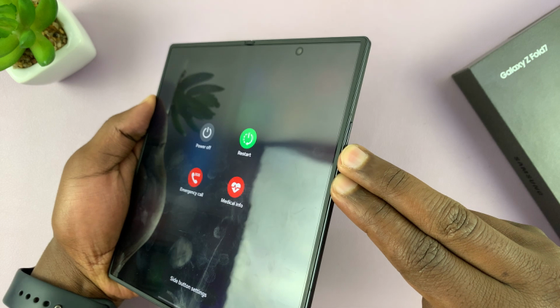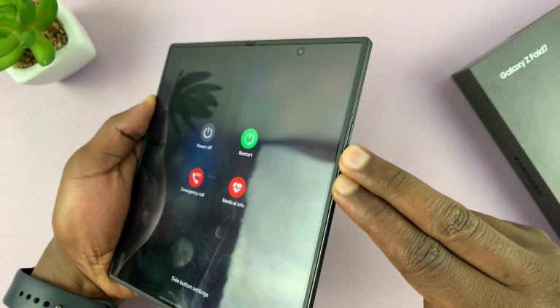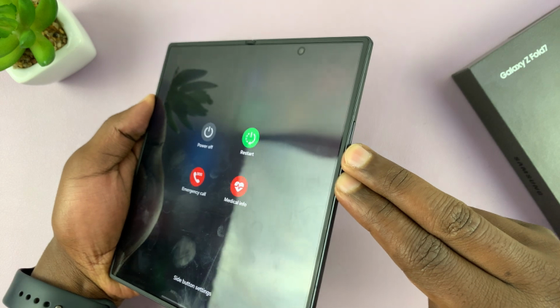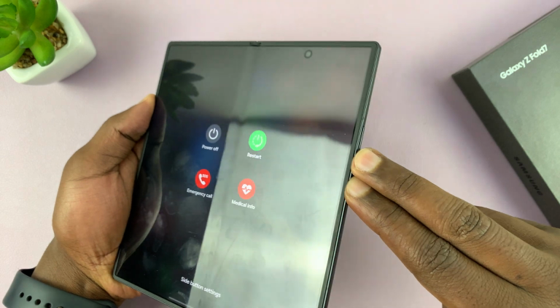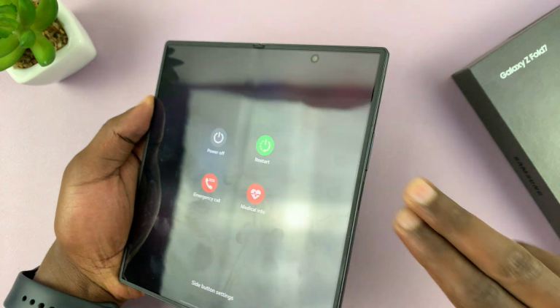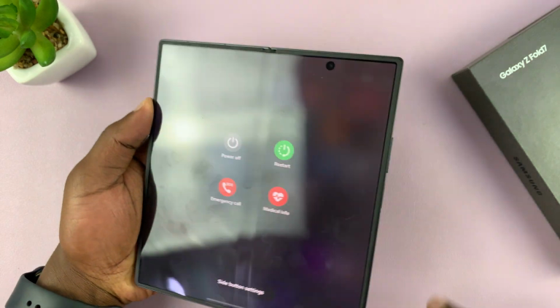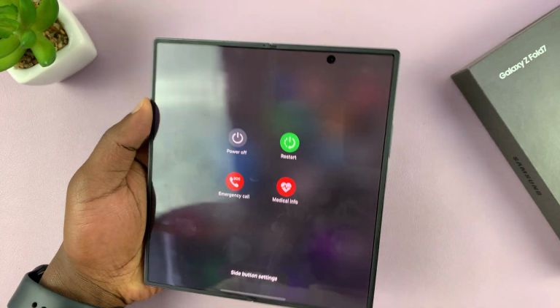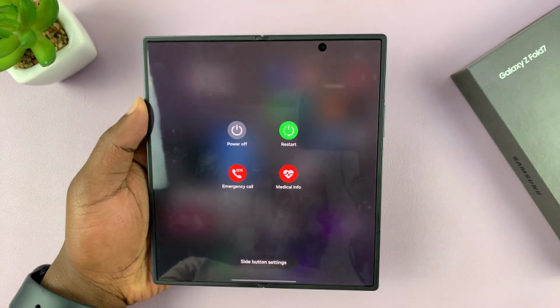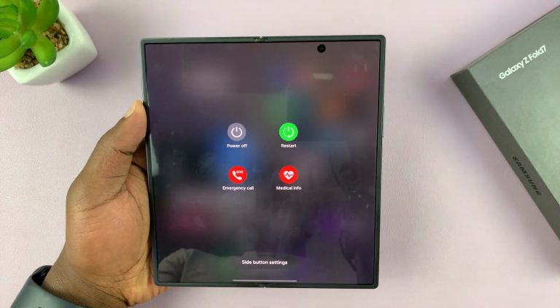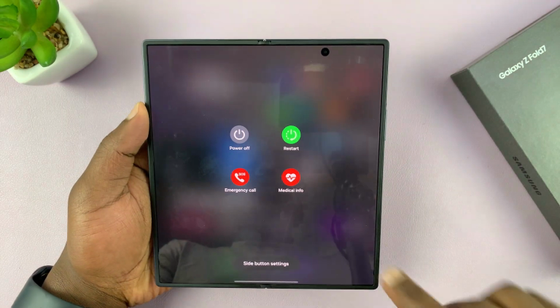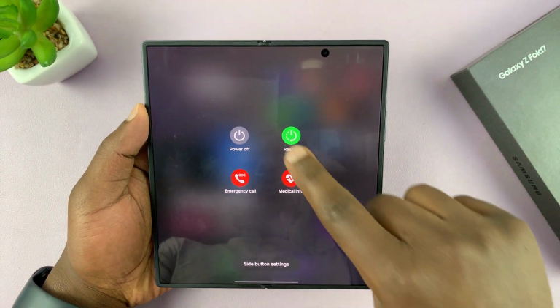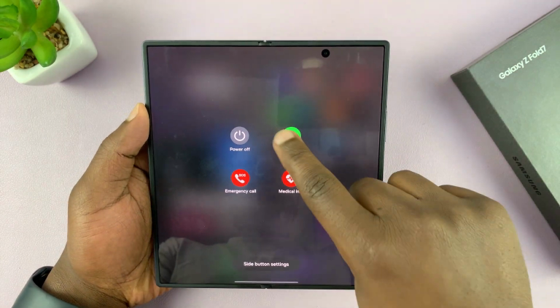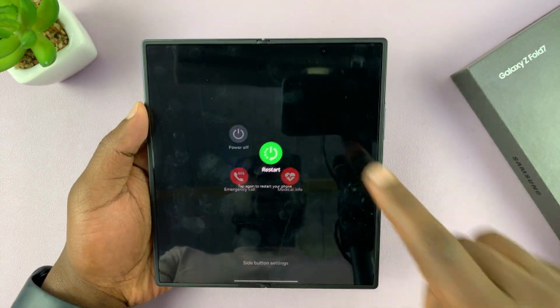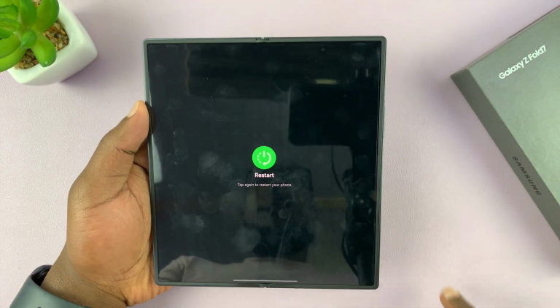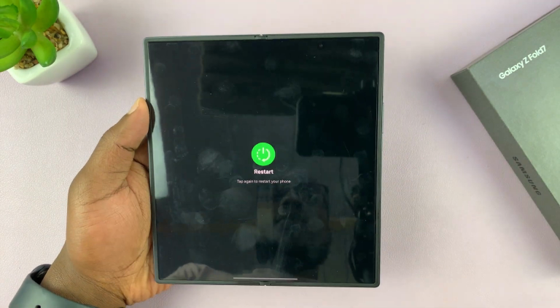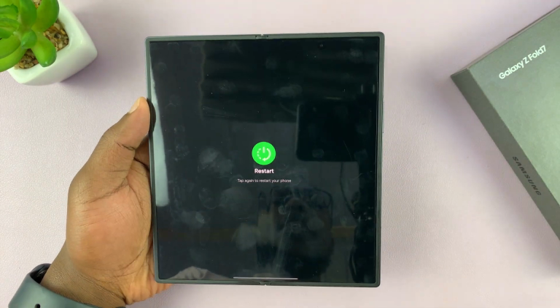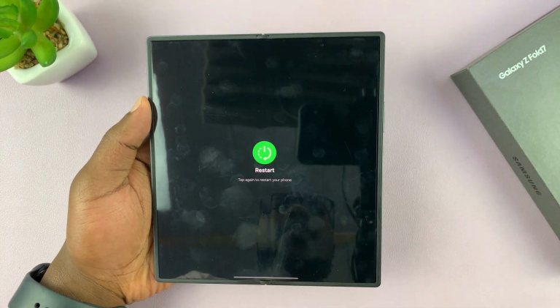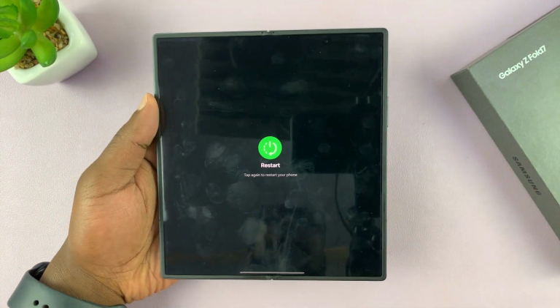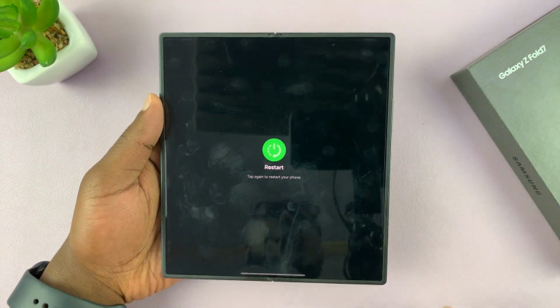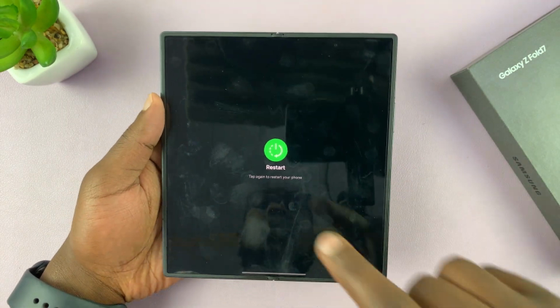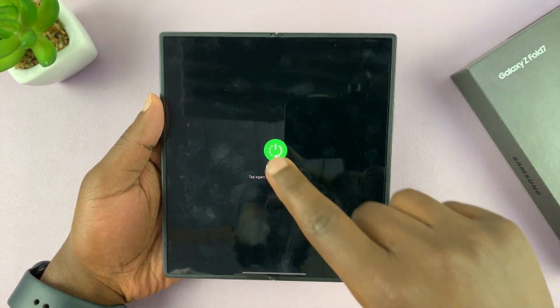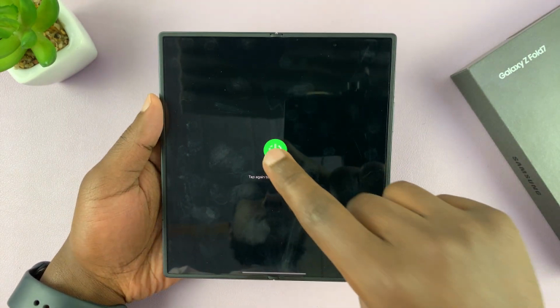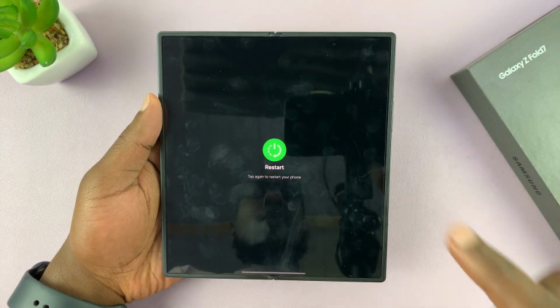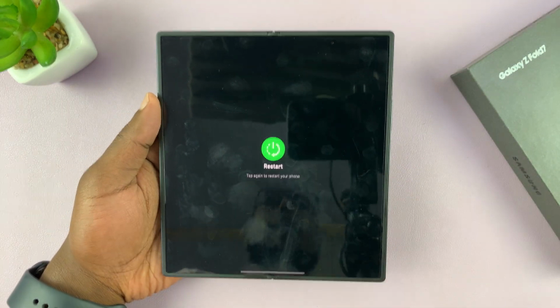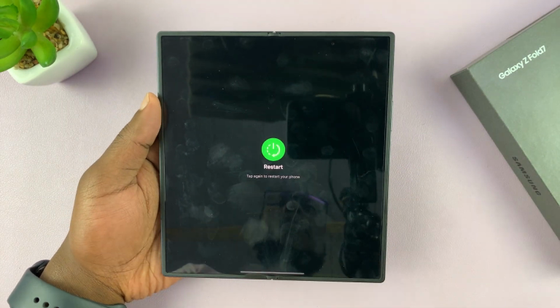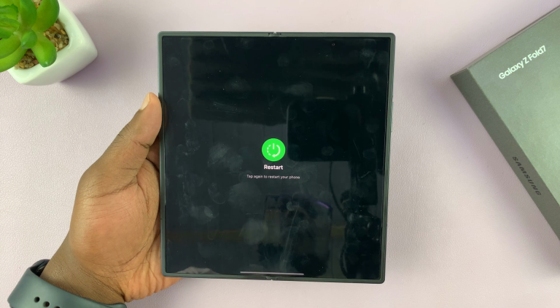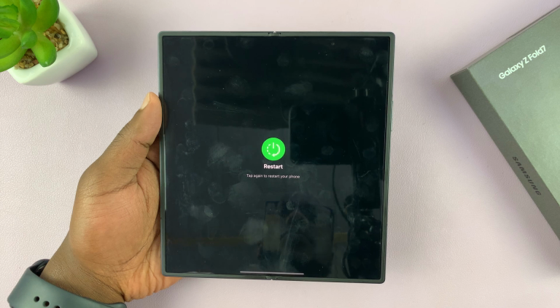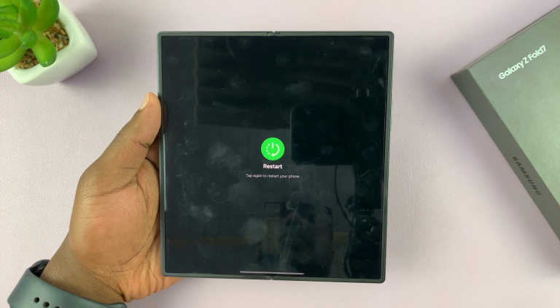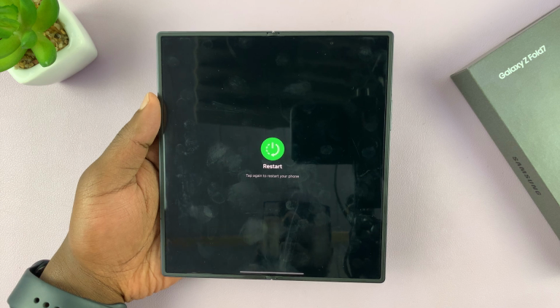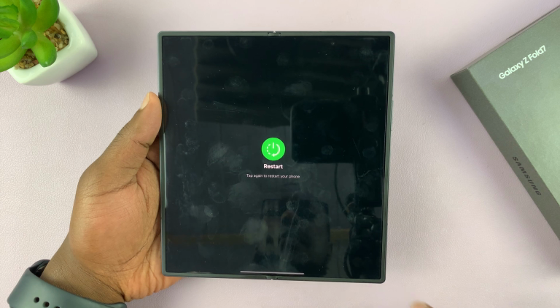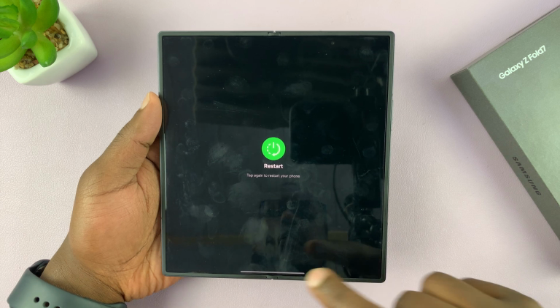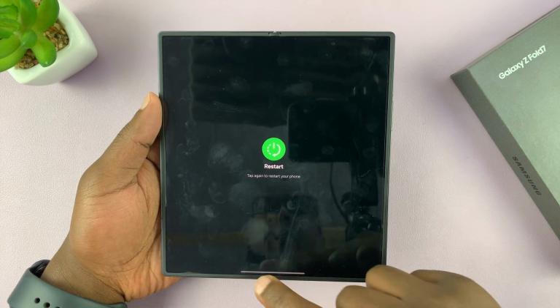When the power menu appears, you can tap on restart, and then tap on restart again, and that's going to restart your phone.